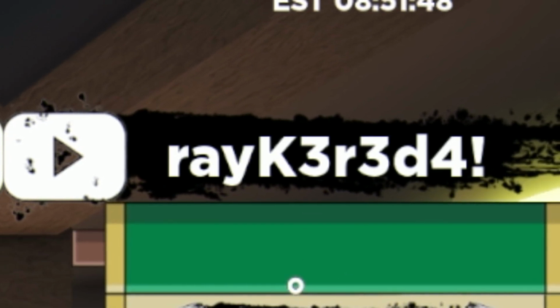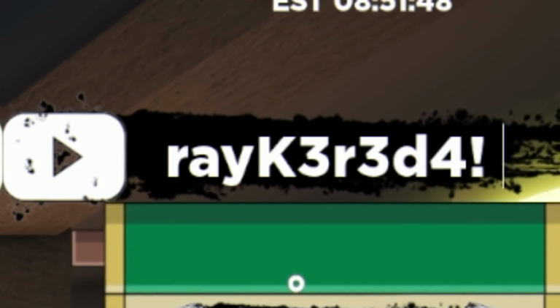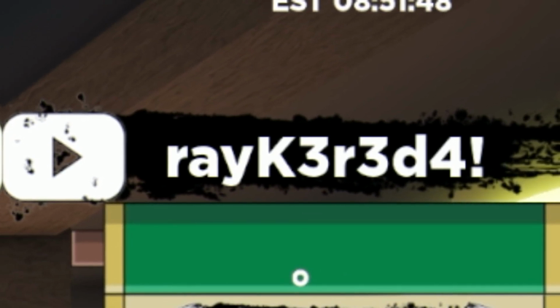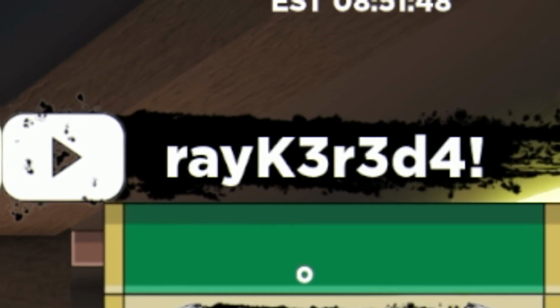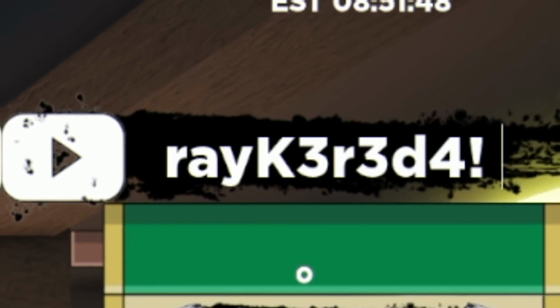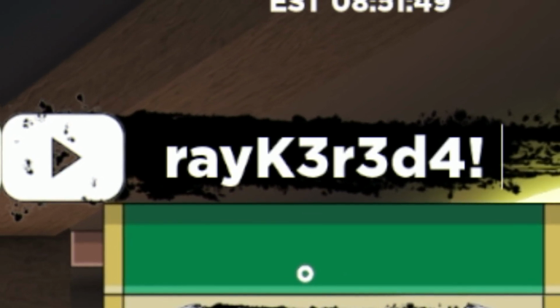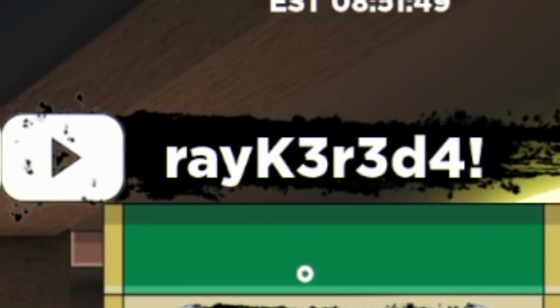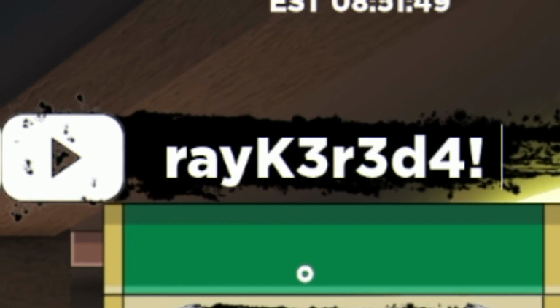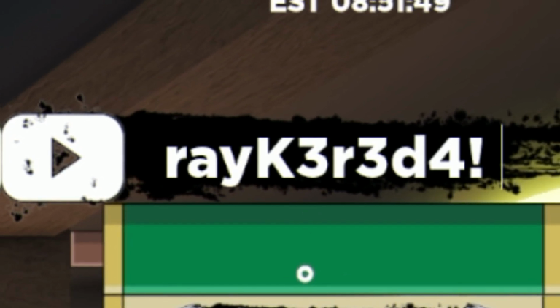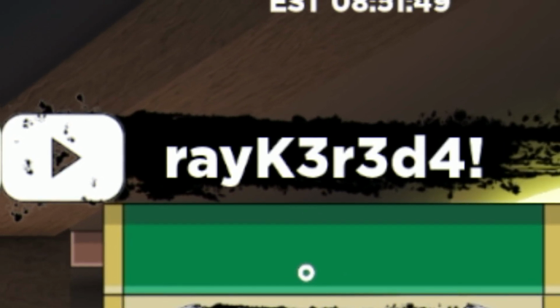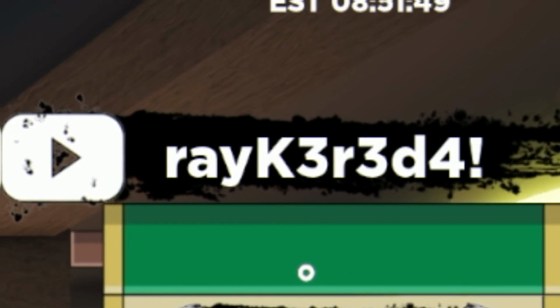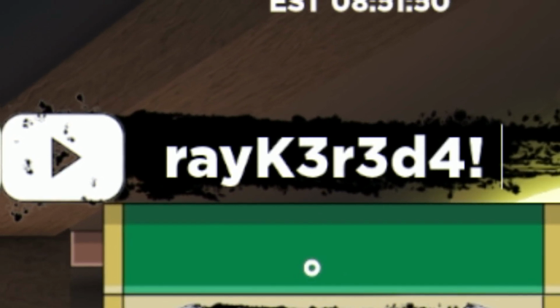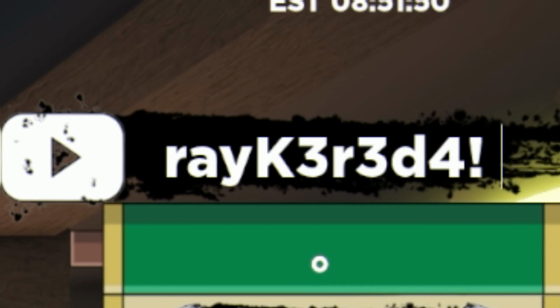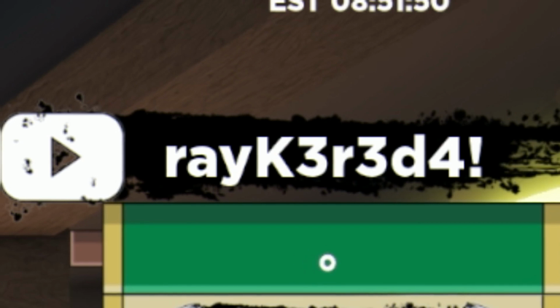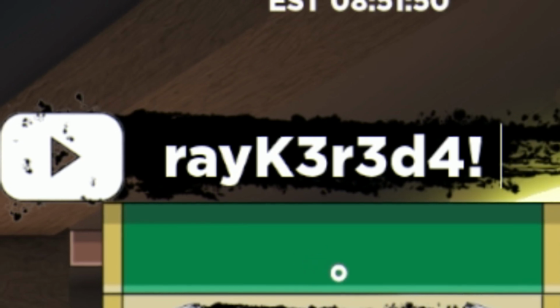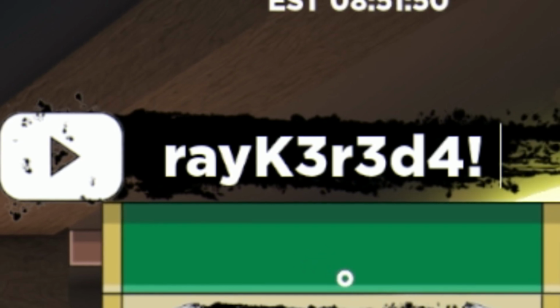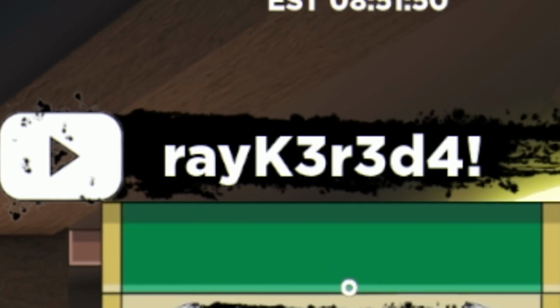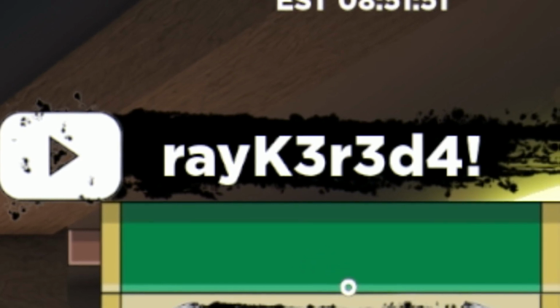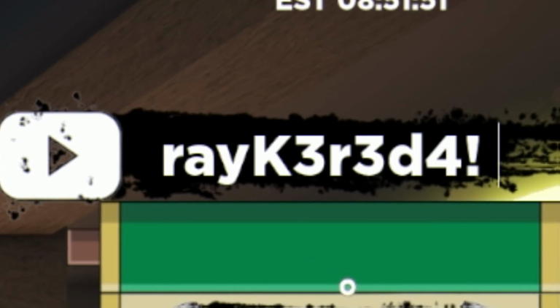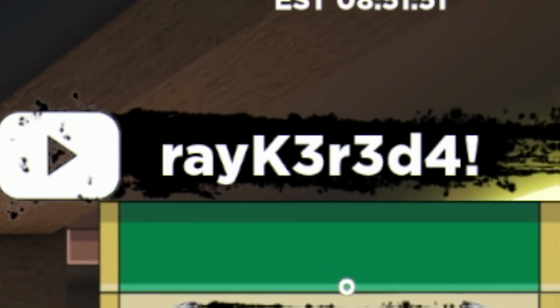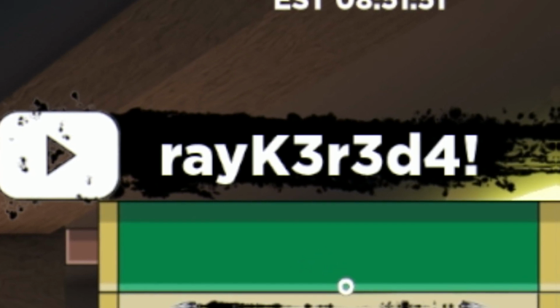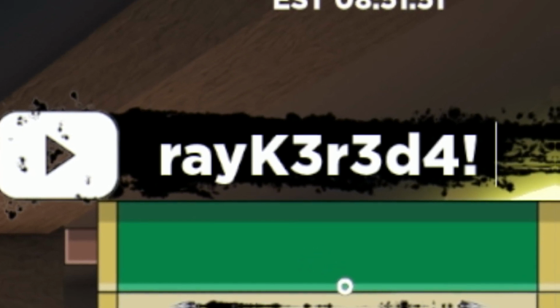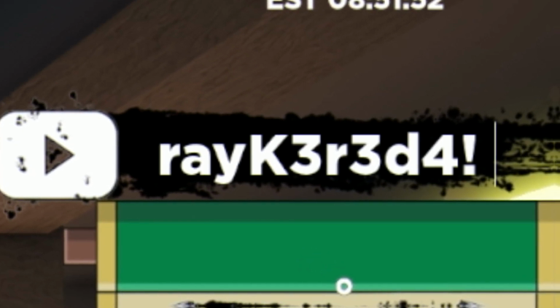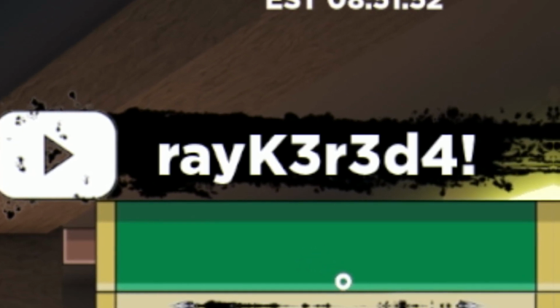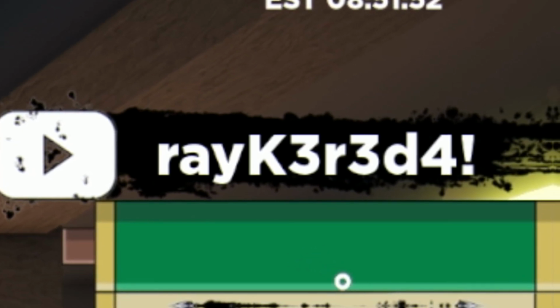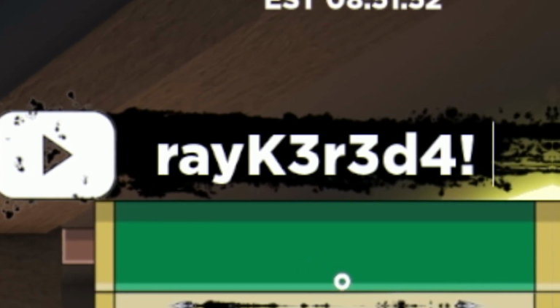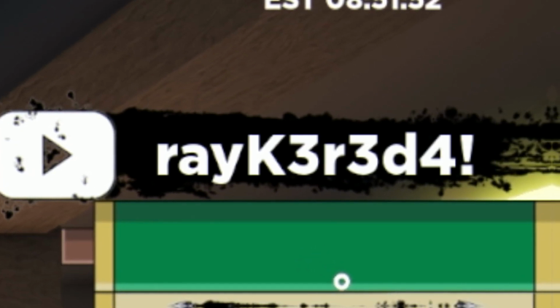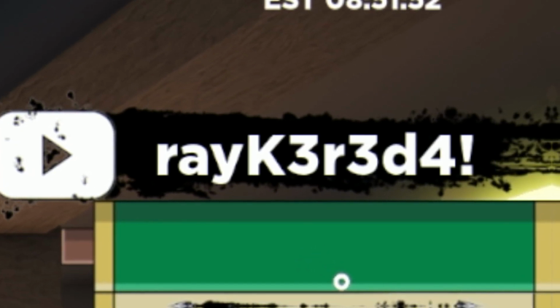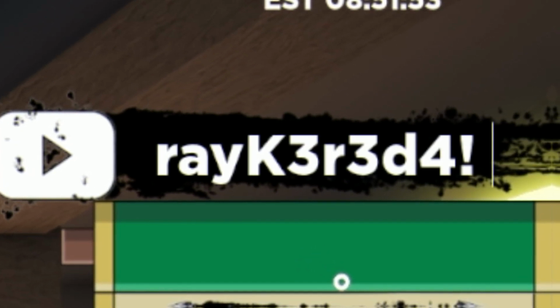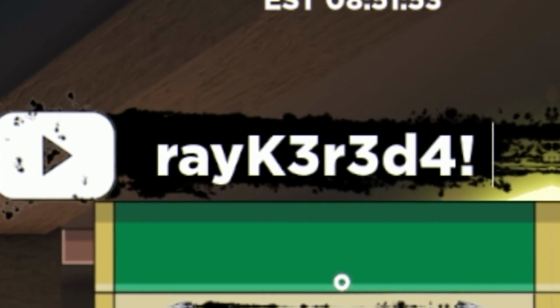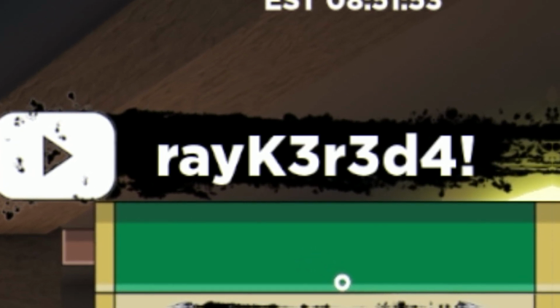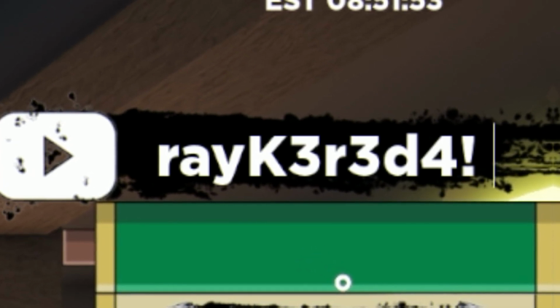After that, we have the code RAYK3R3D4. This one gives you, again, more spins and more coins.